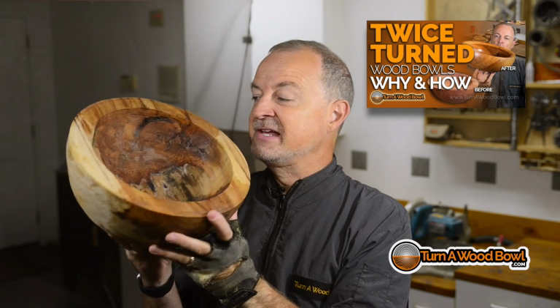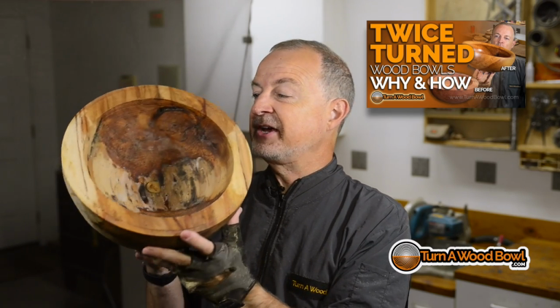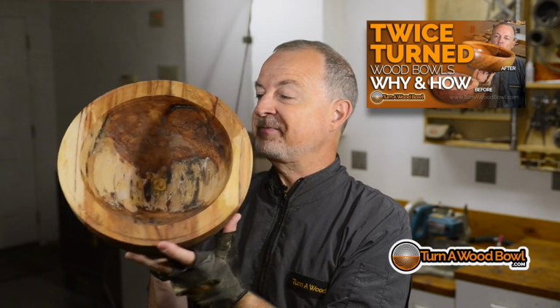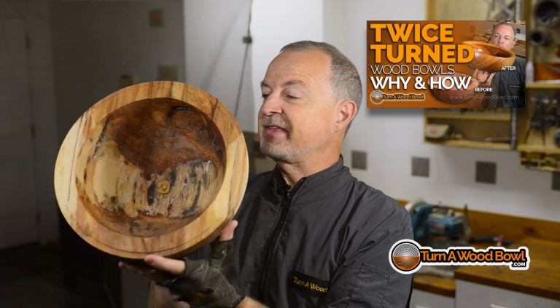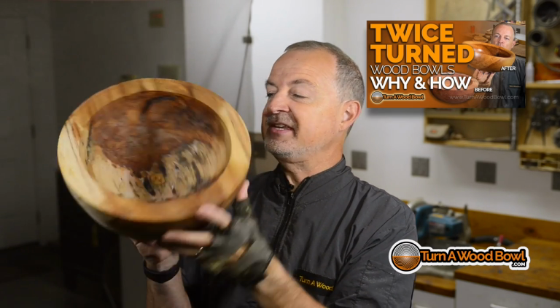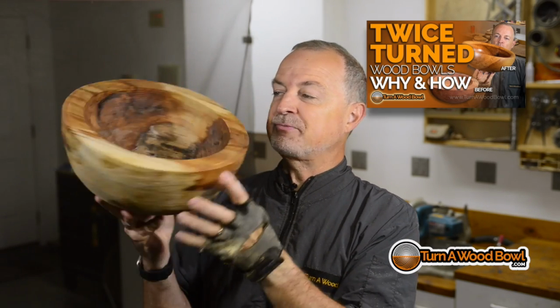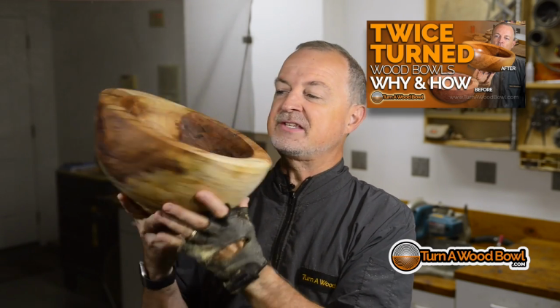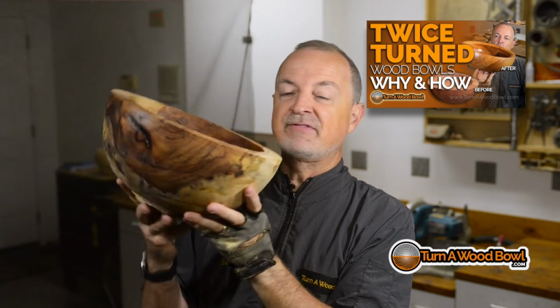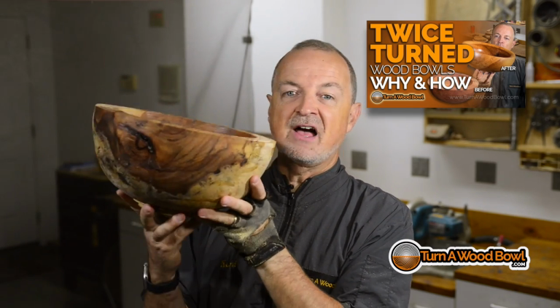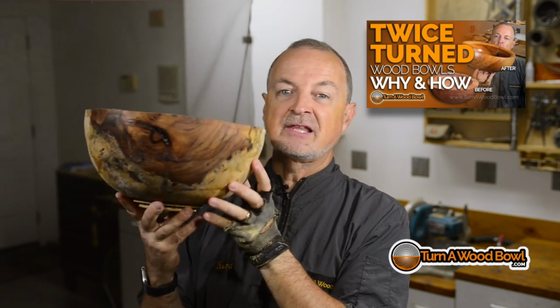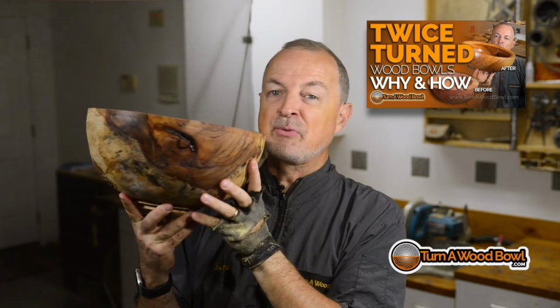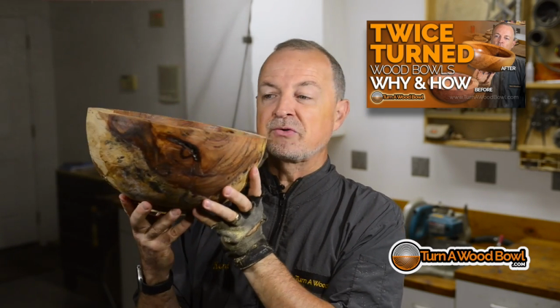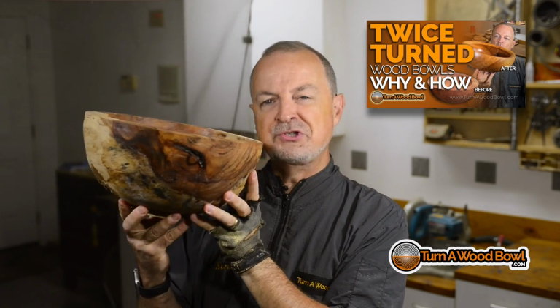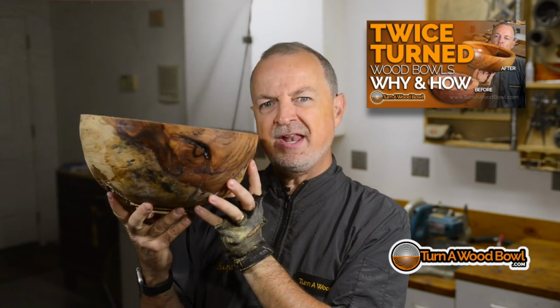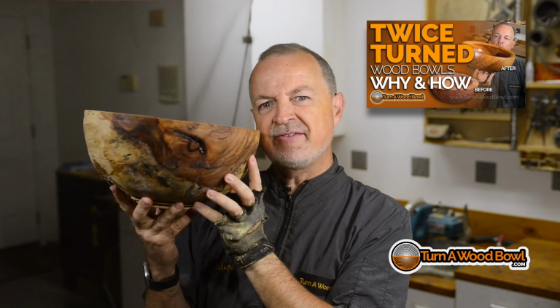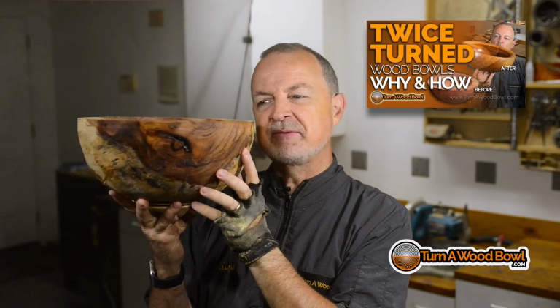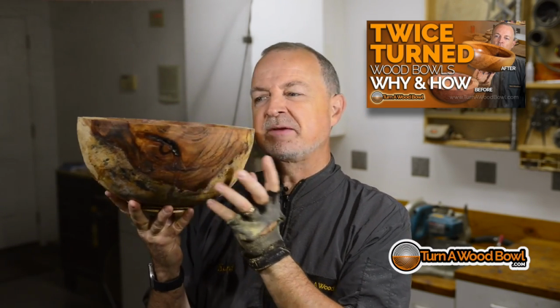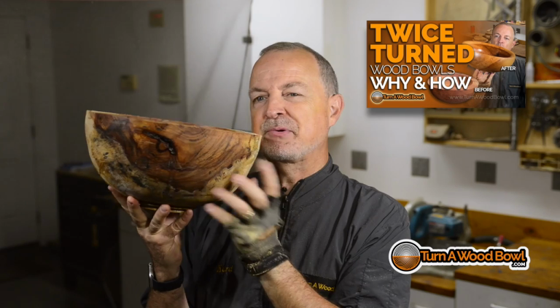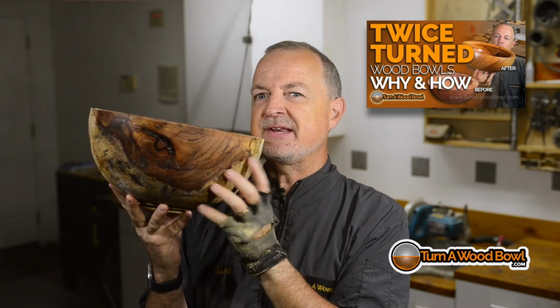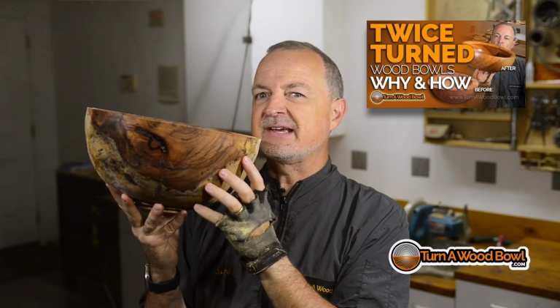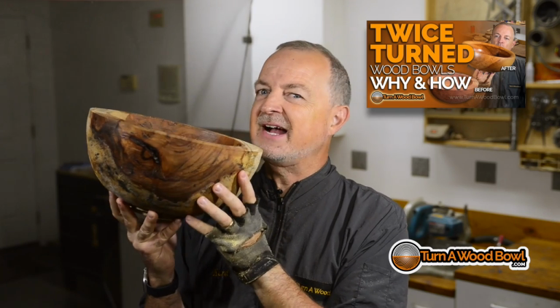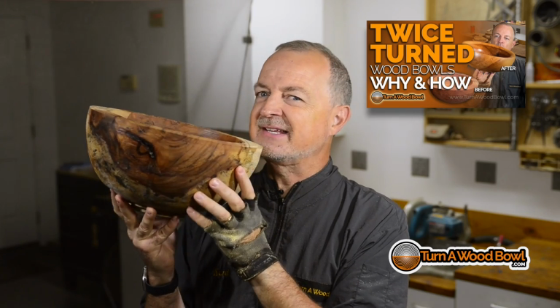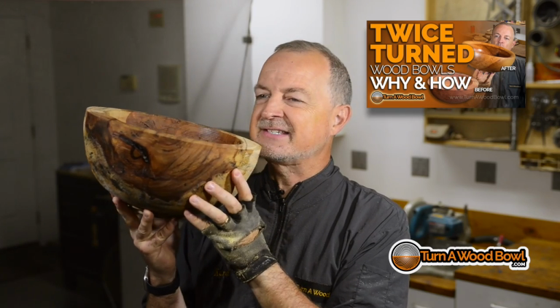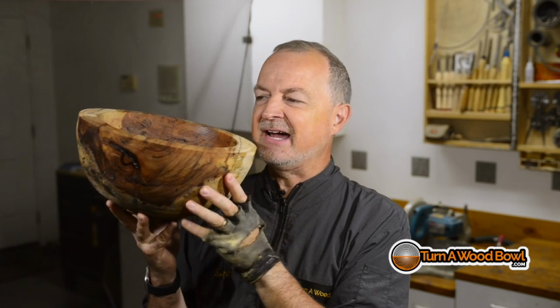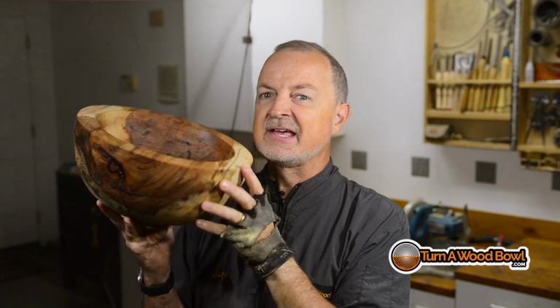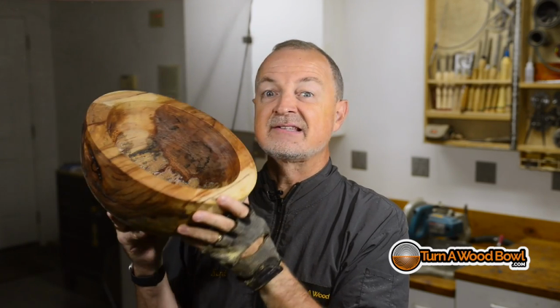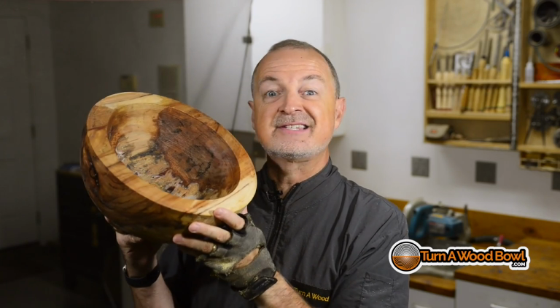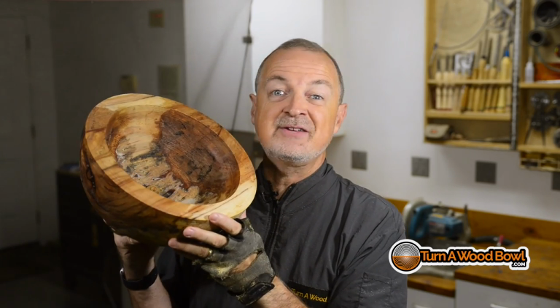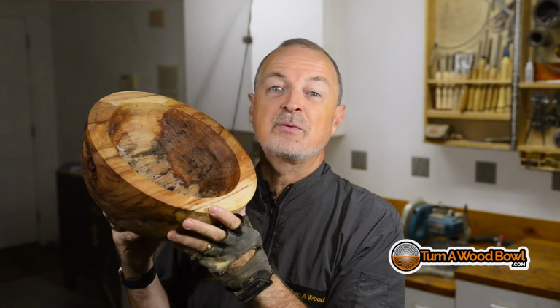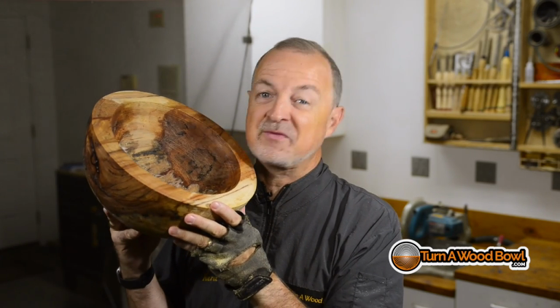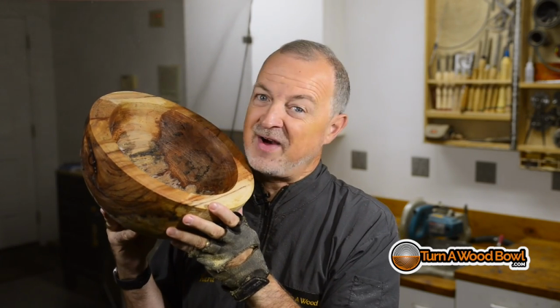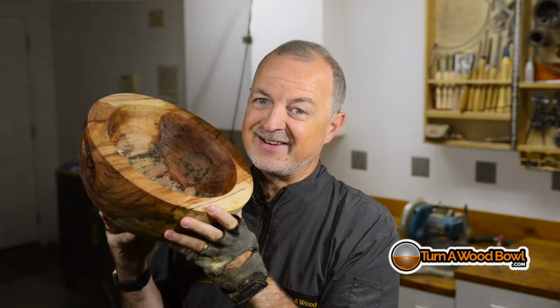So this relatively ugly bowl should have something pretty nice hiding inside. Let's see what we can find.